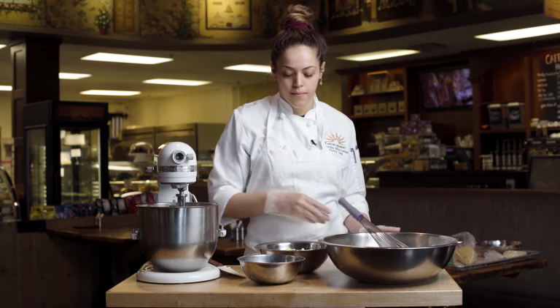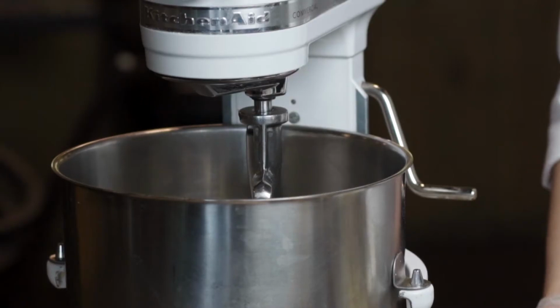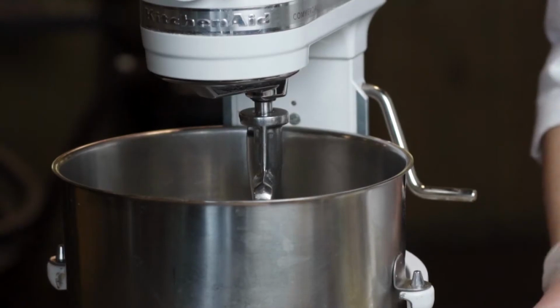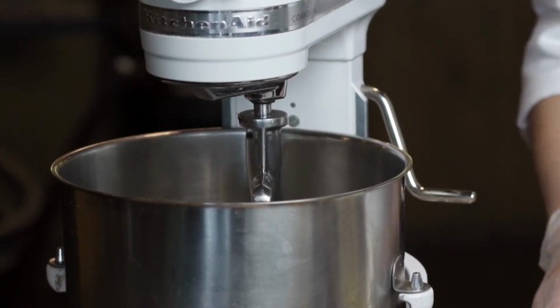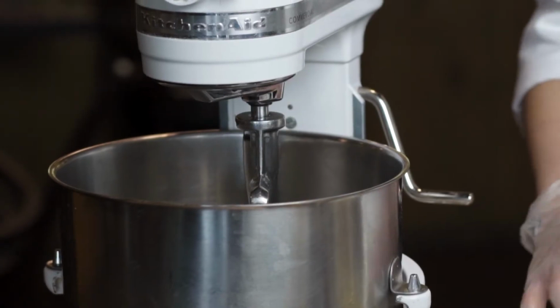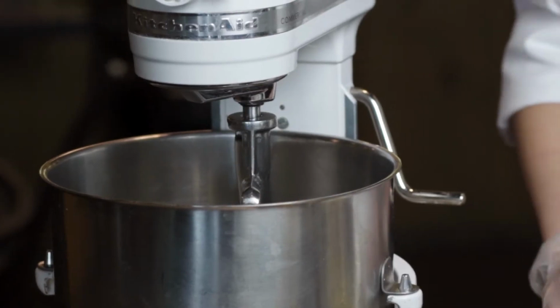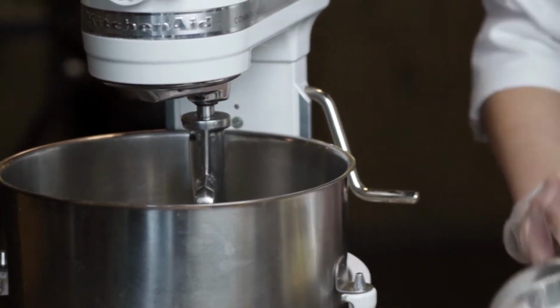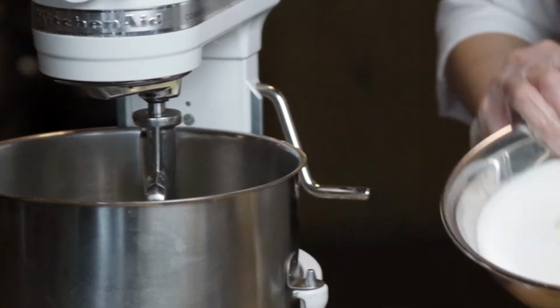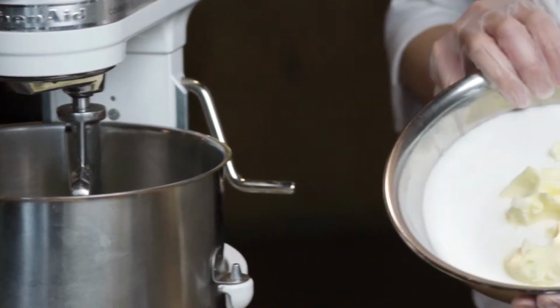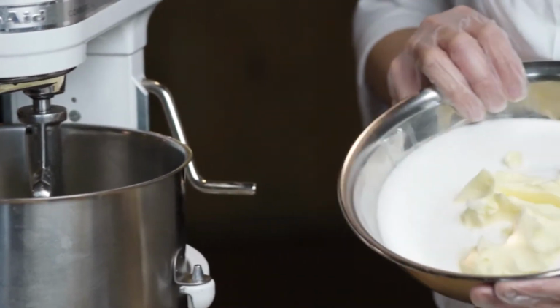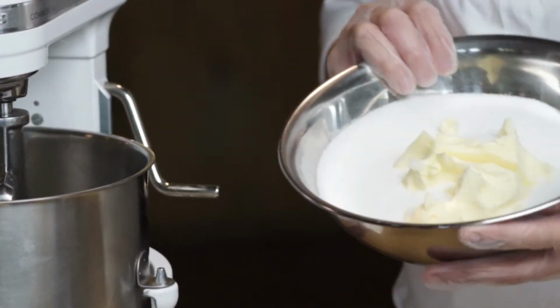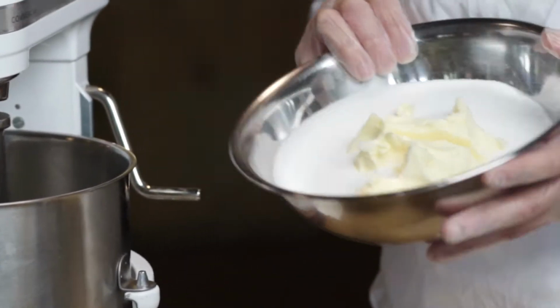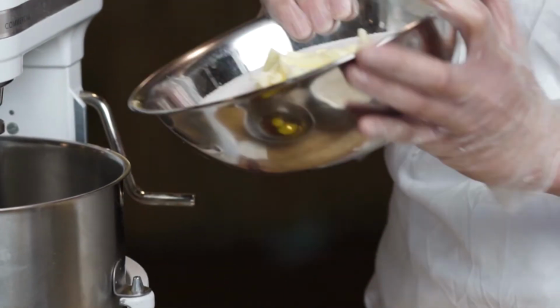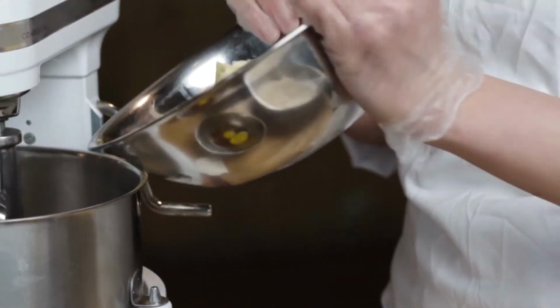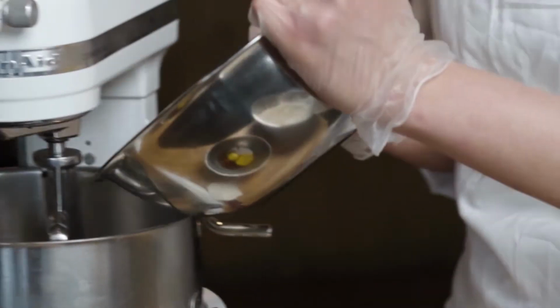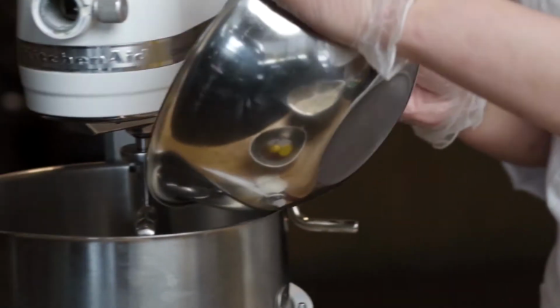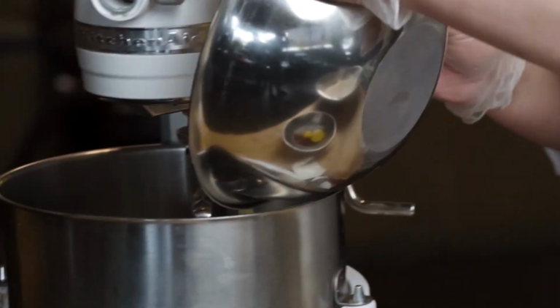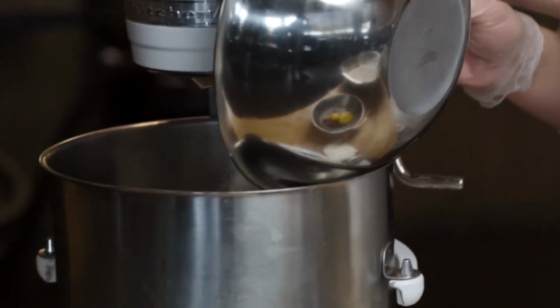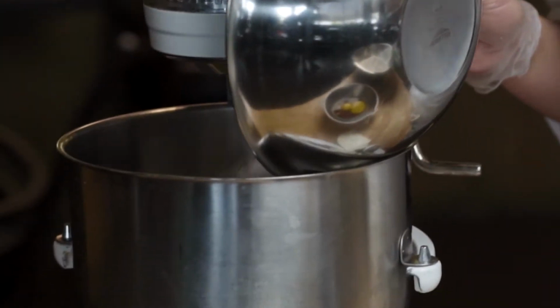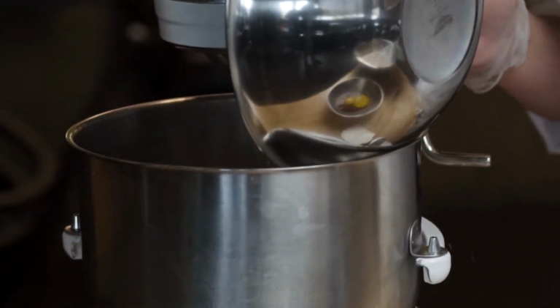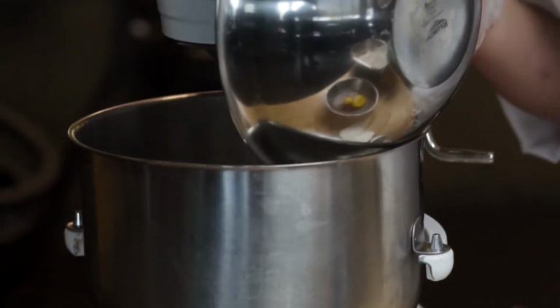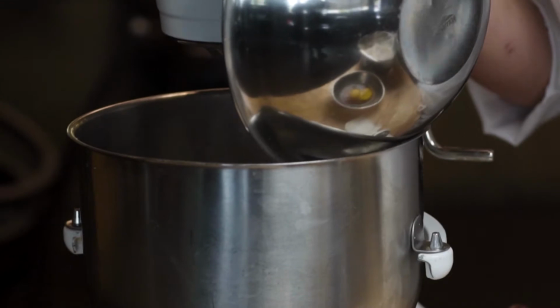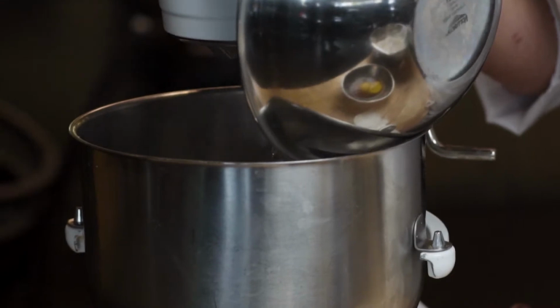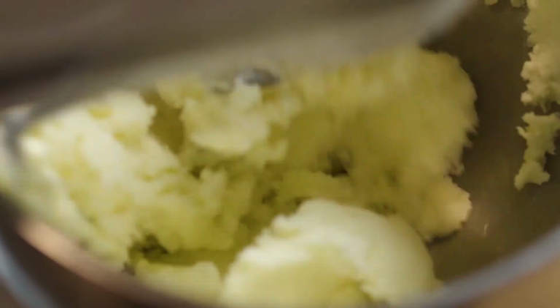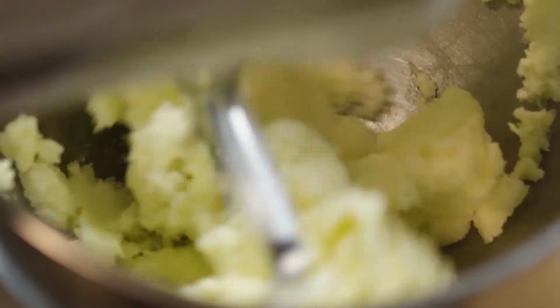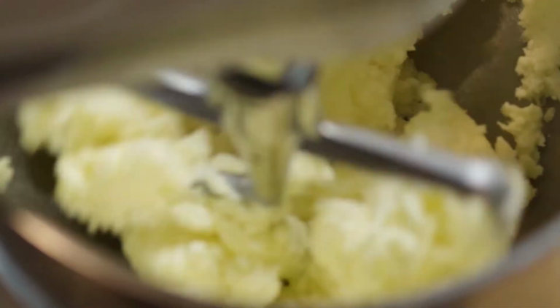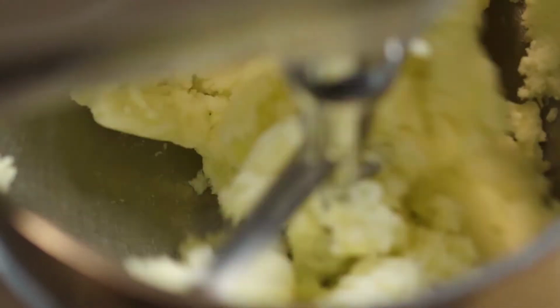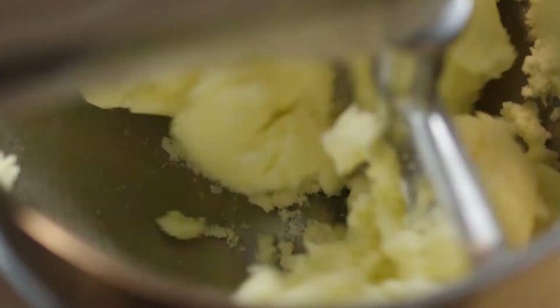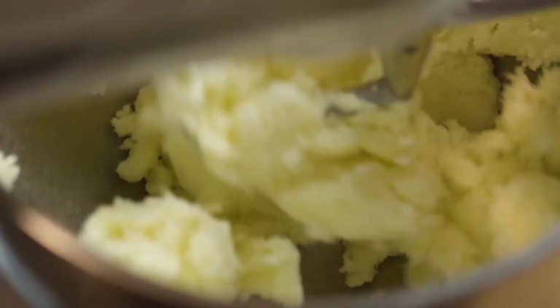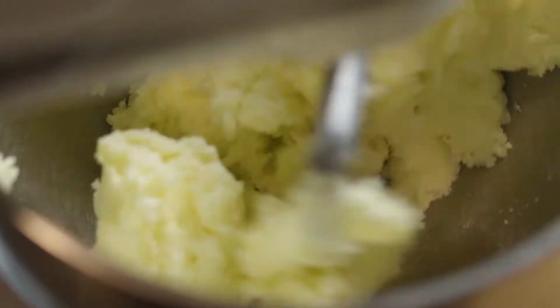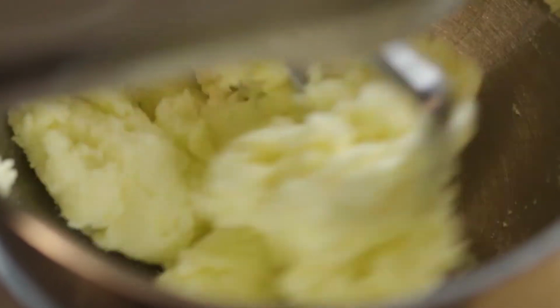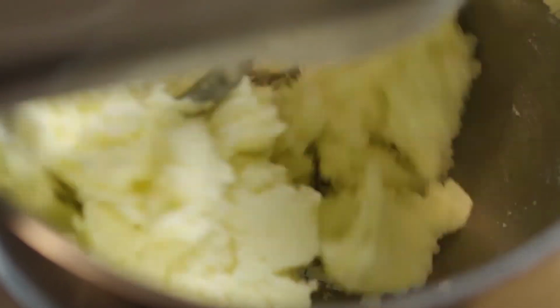We're gonna add our butter and our sugar into the mixer and cream them both until they're light and fluffy.